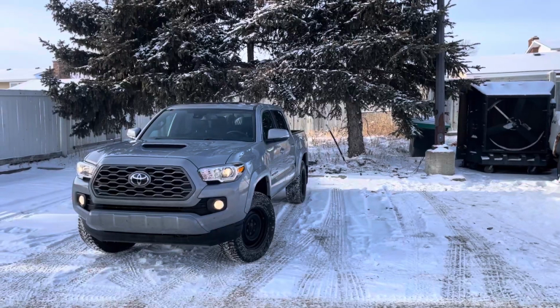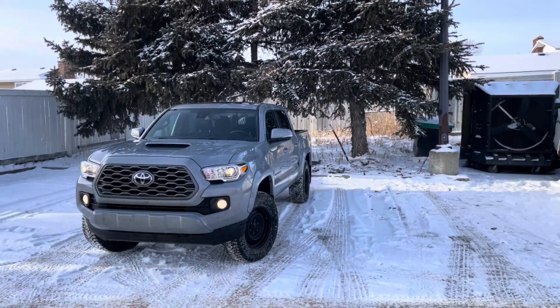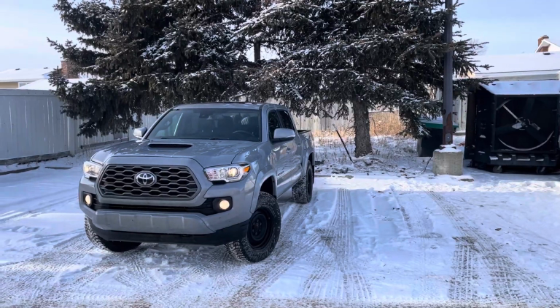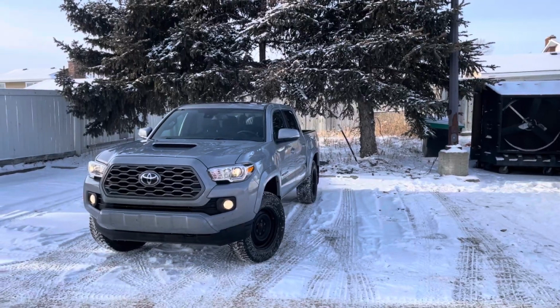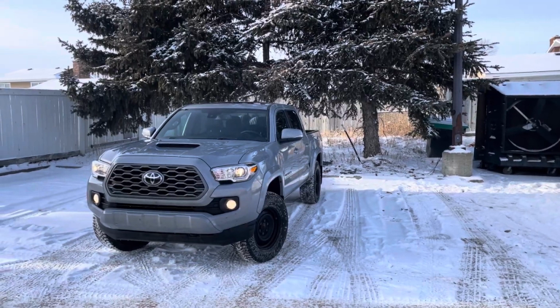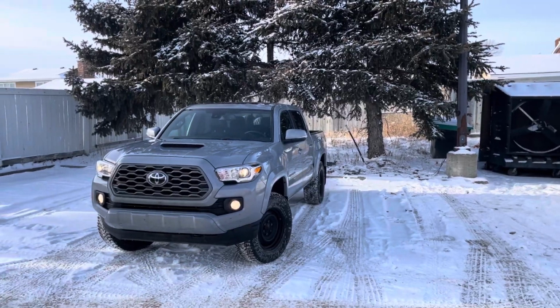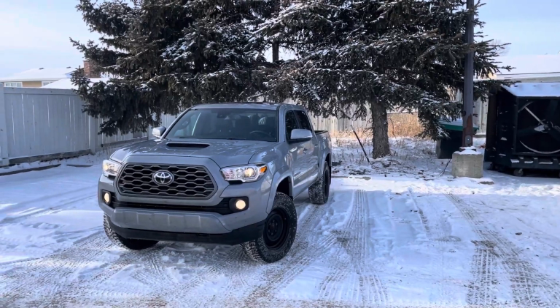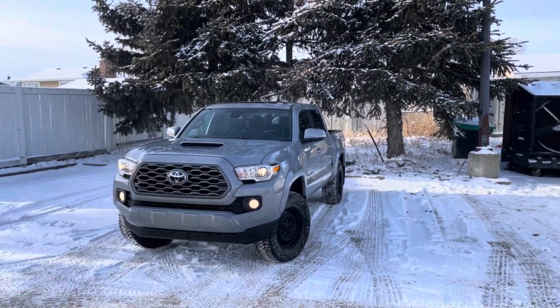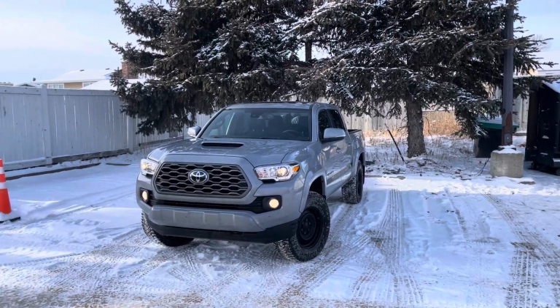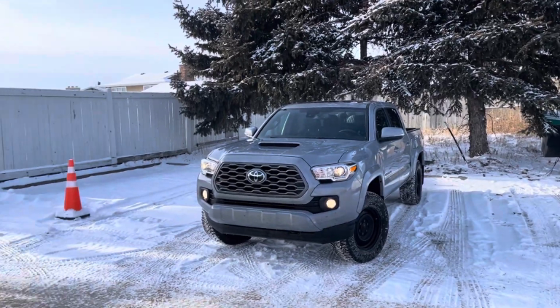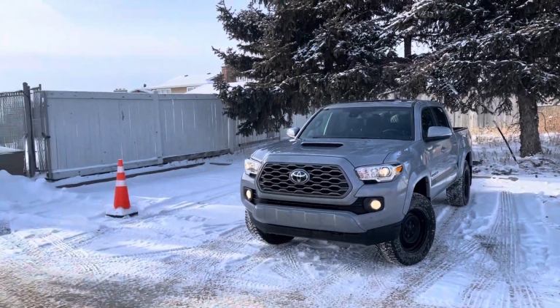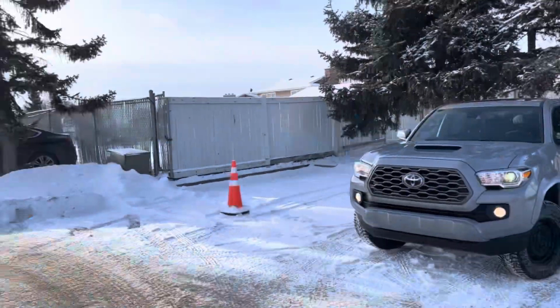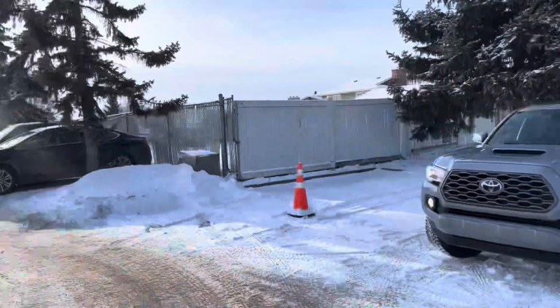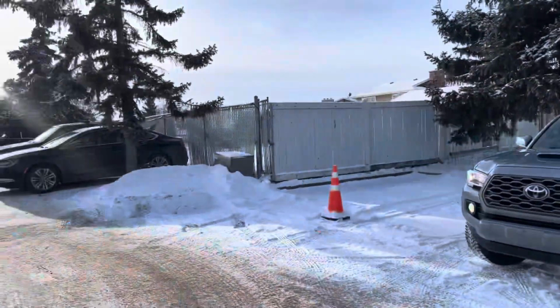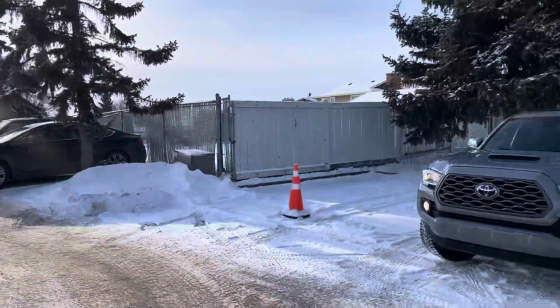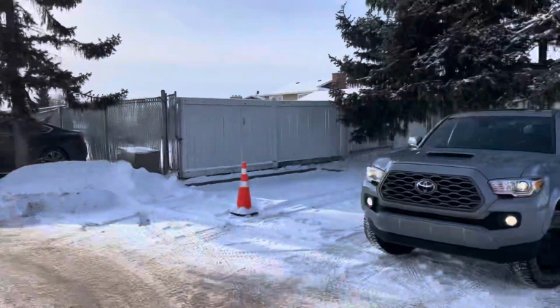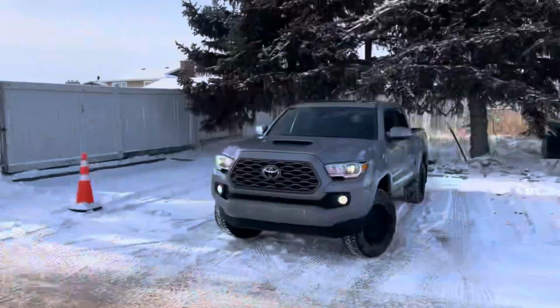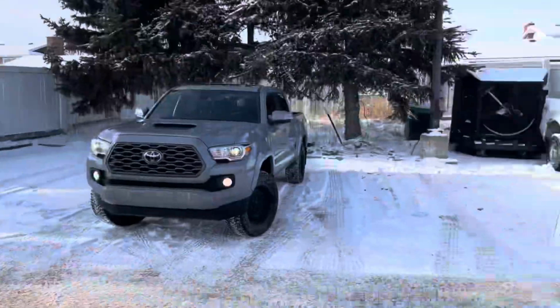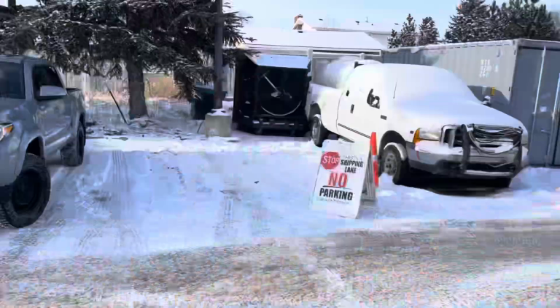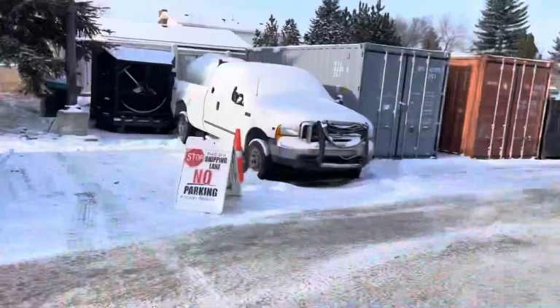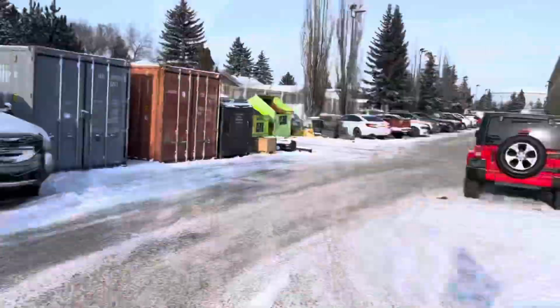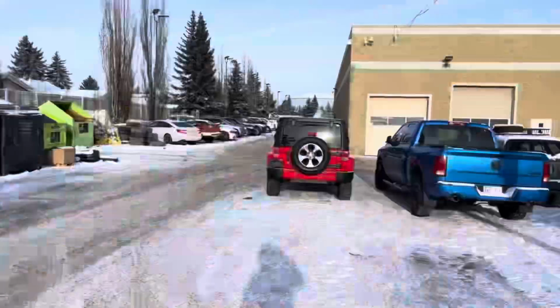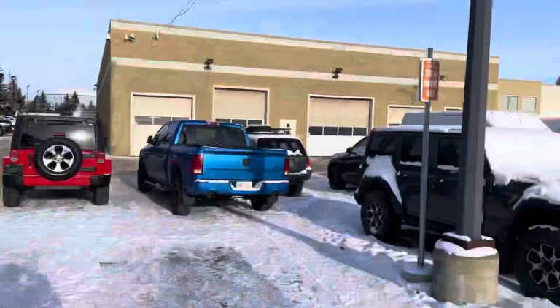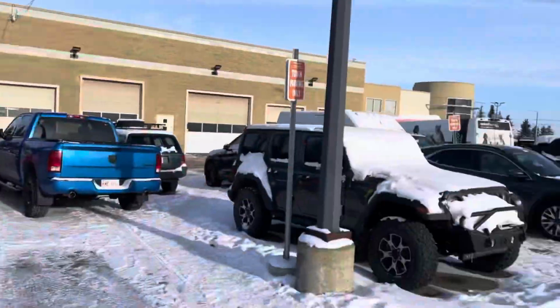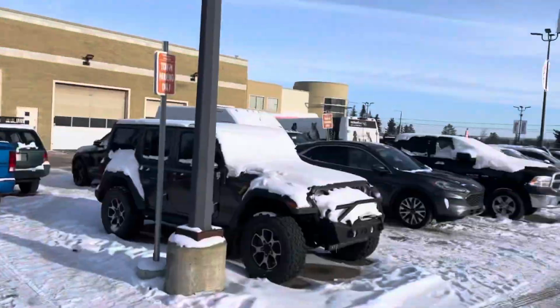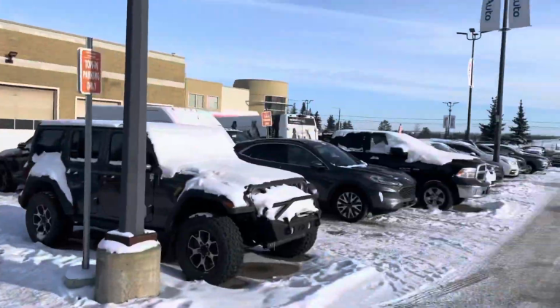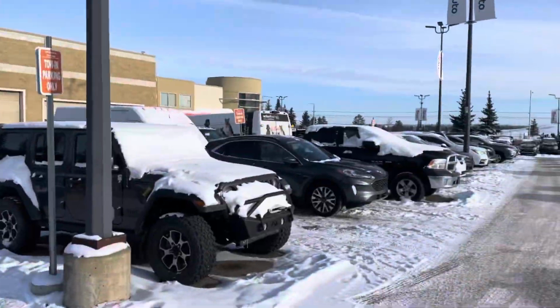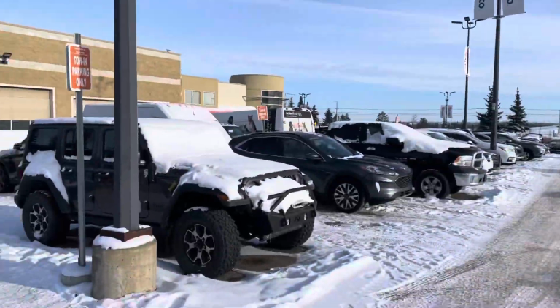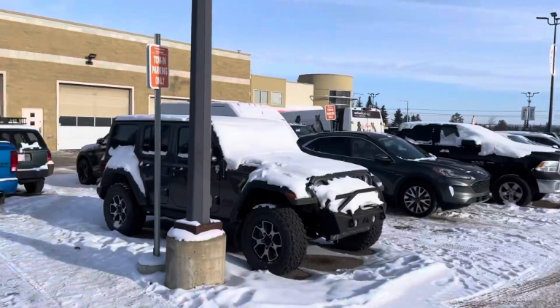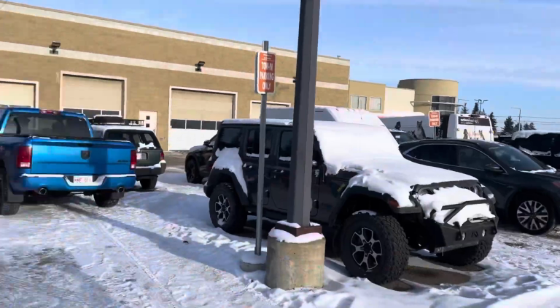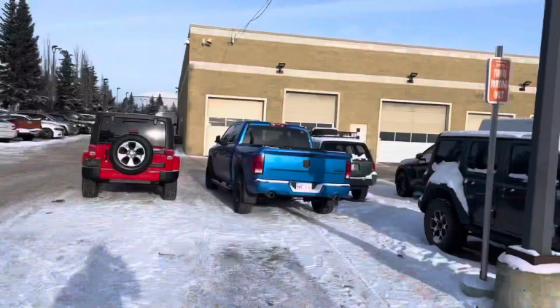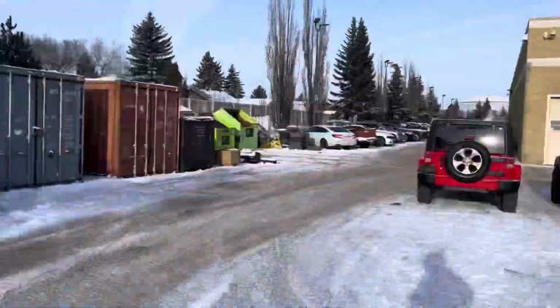Hey Robert, how's it going? It's Hondo here, Southtown Chrysler, just kind of in the back of my parking lot here.